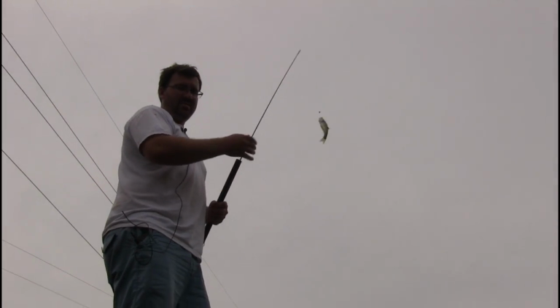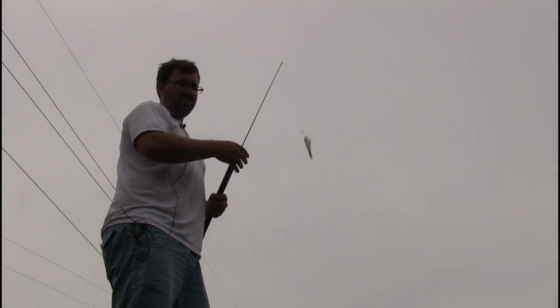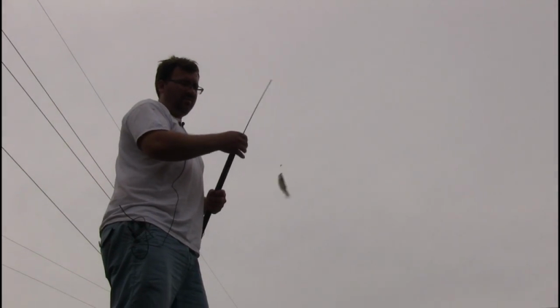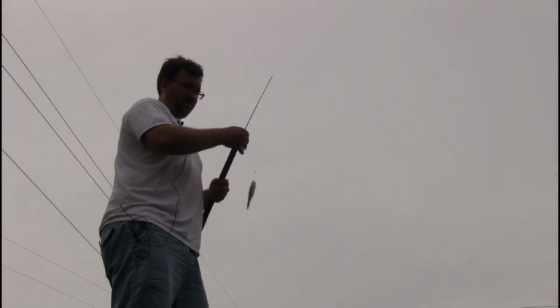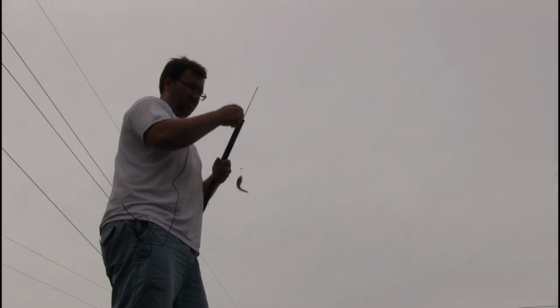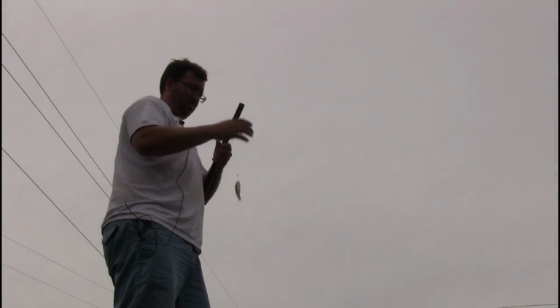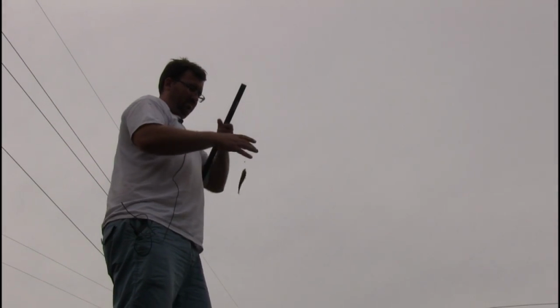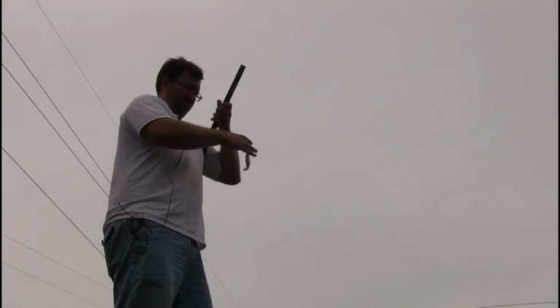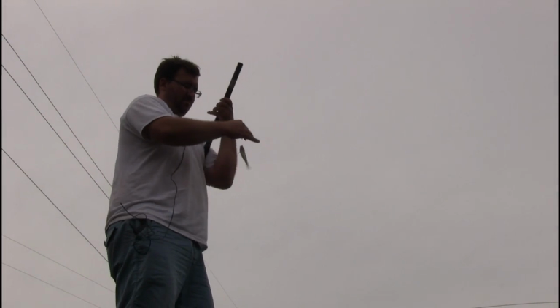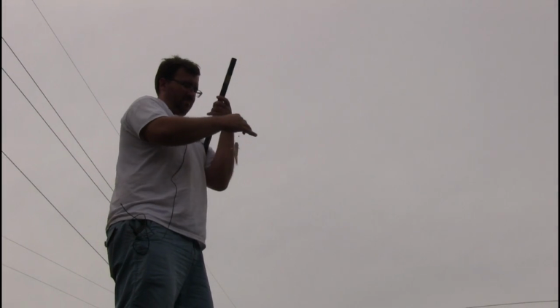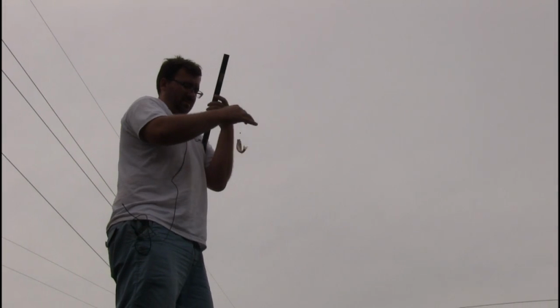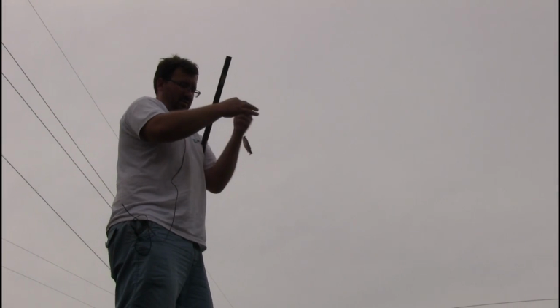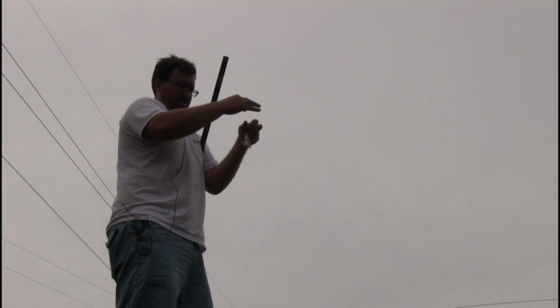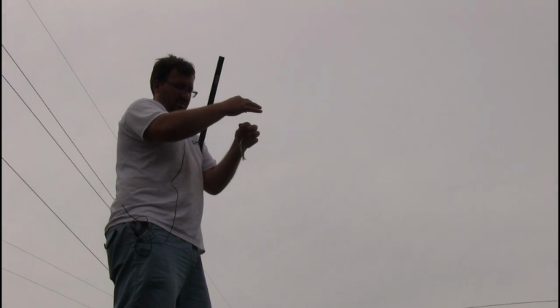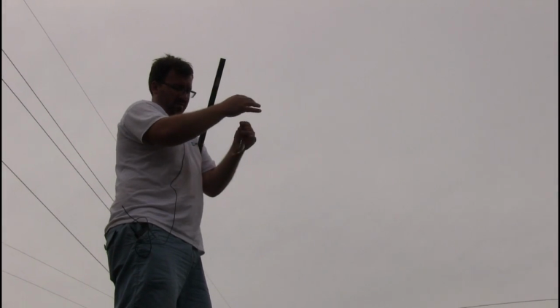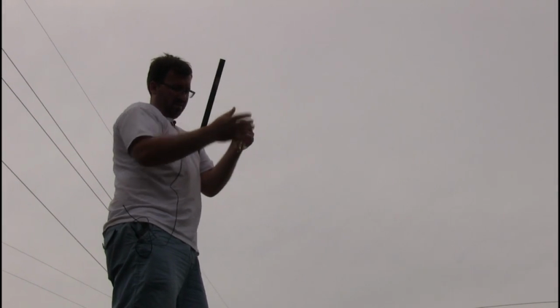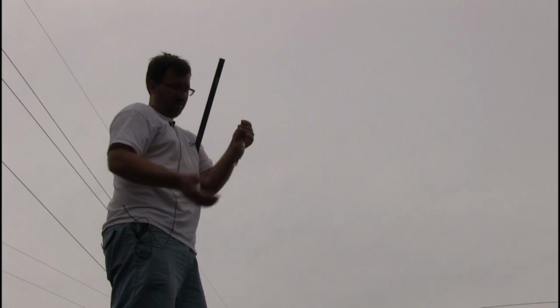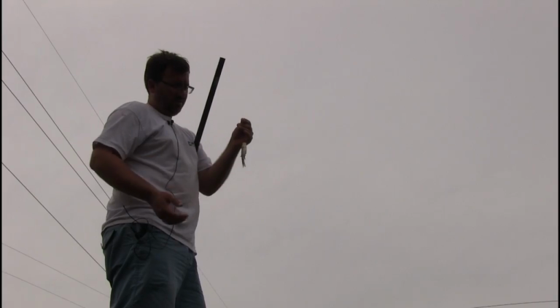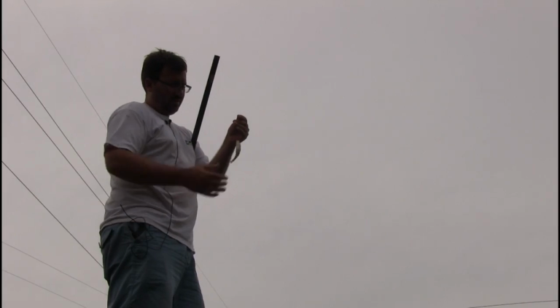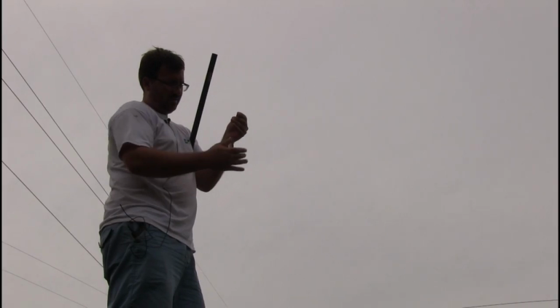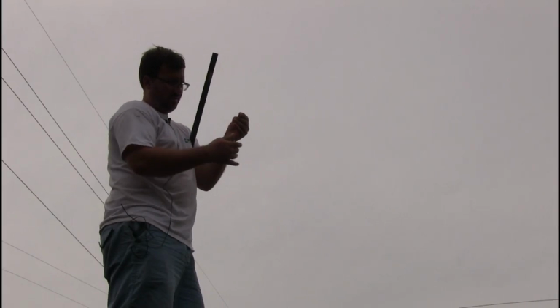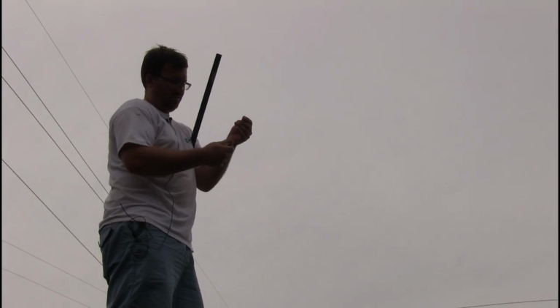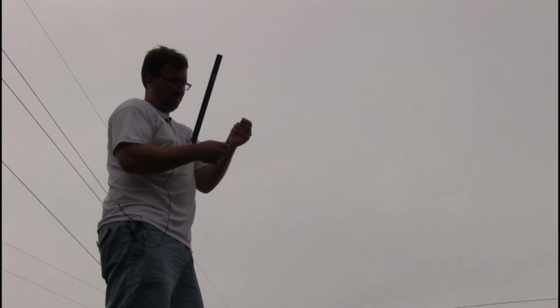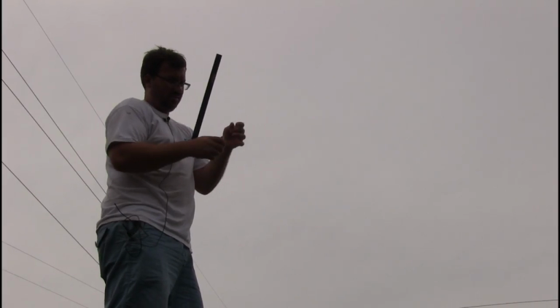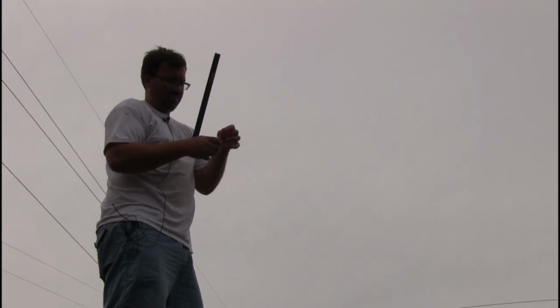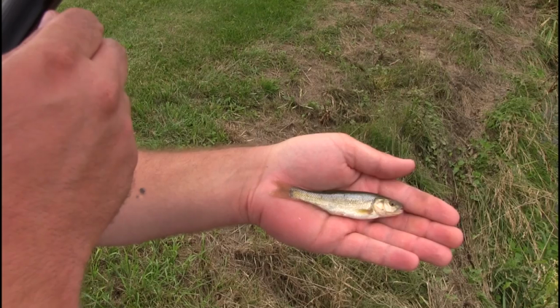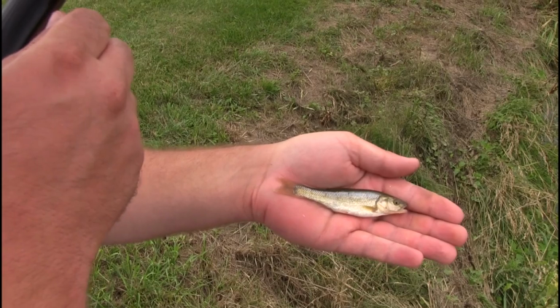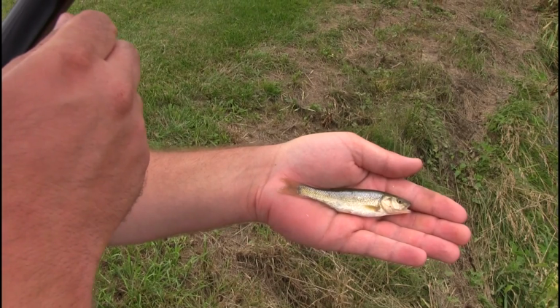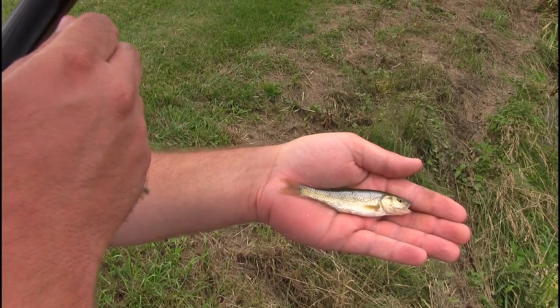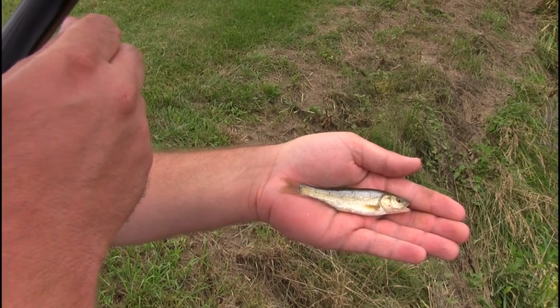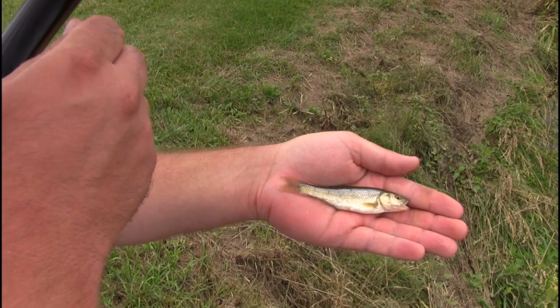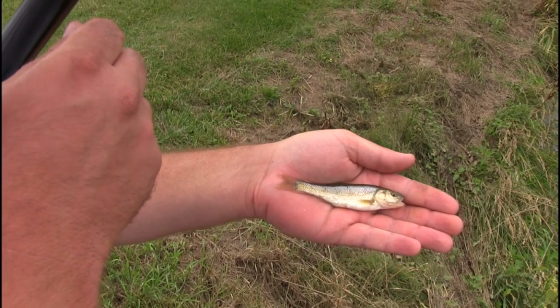Golden creek chub — nice colors. This is a creek chub.